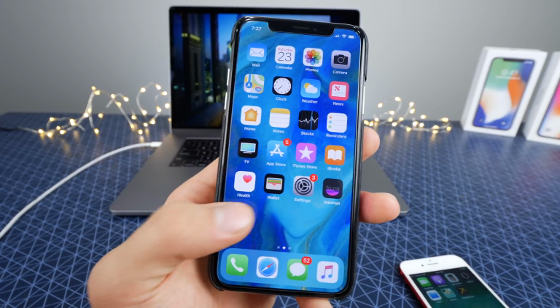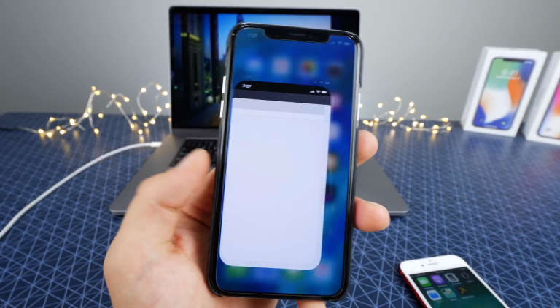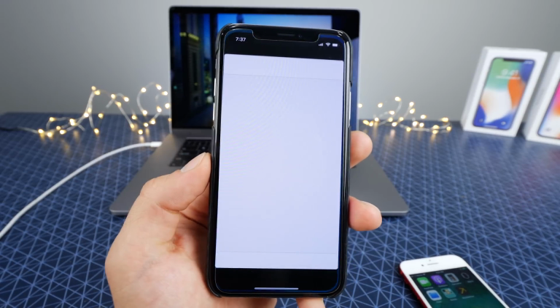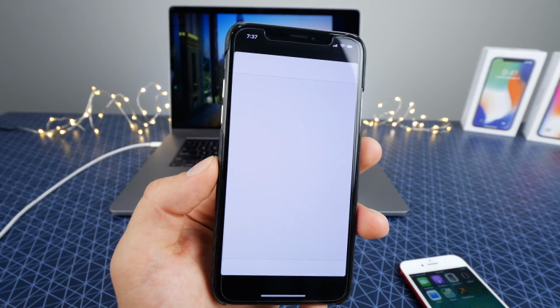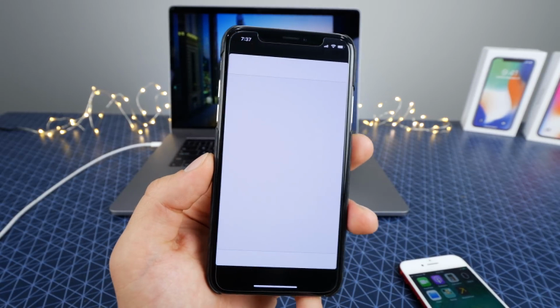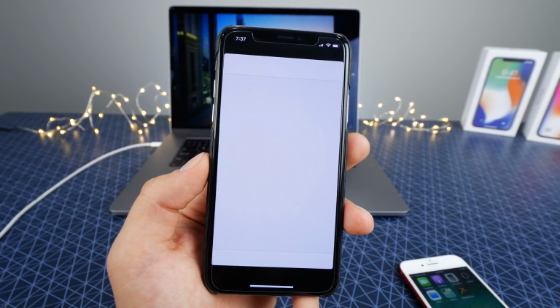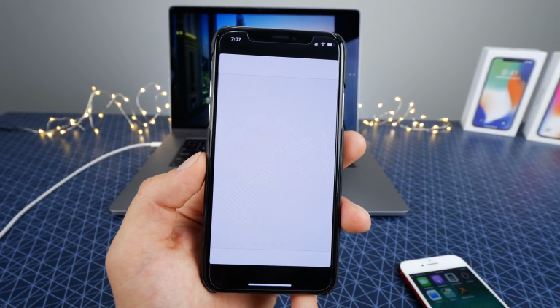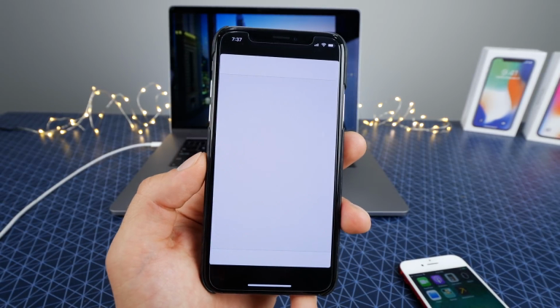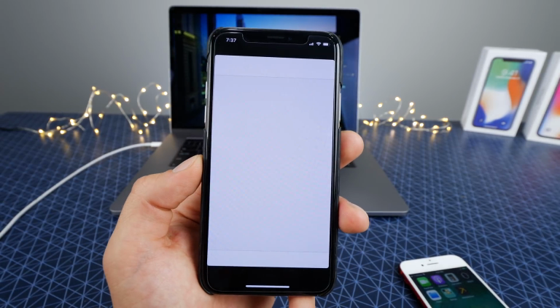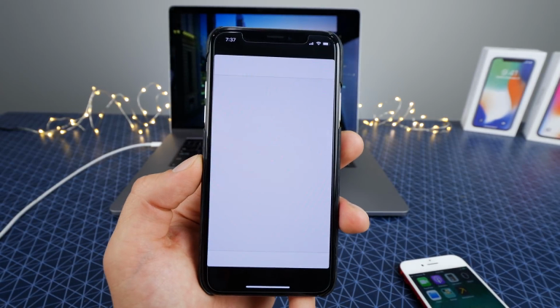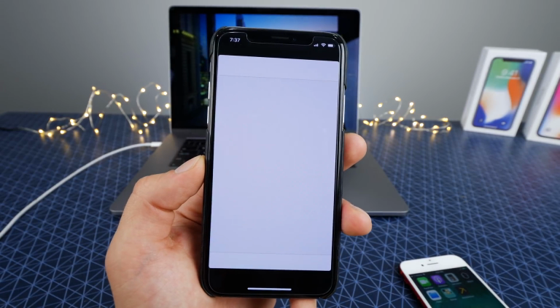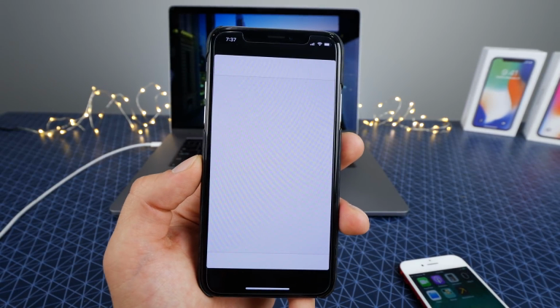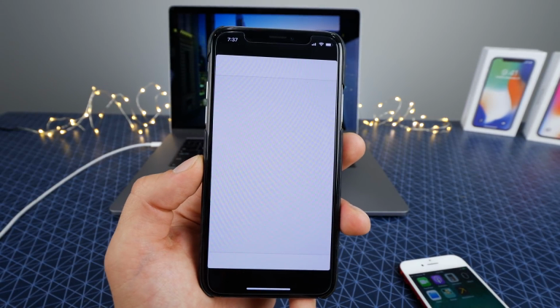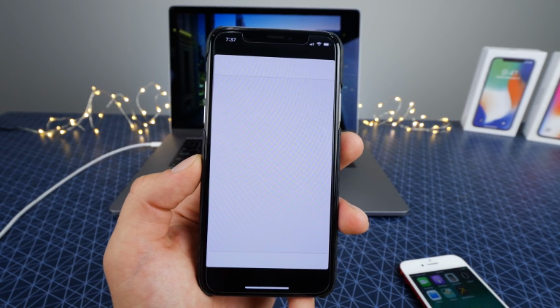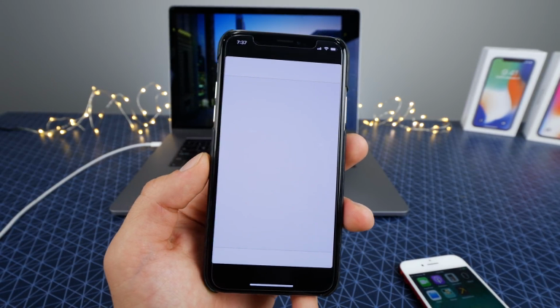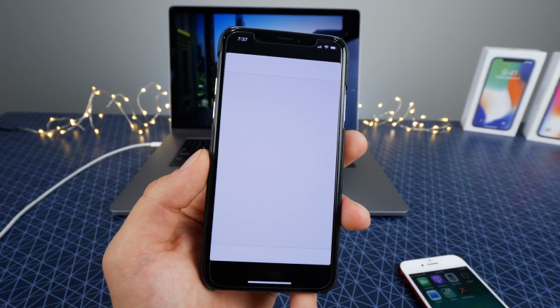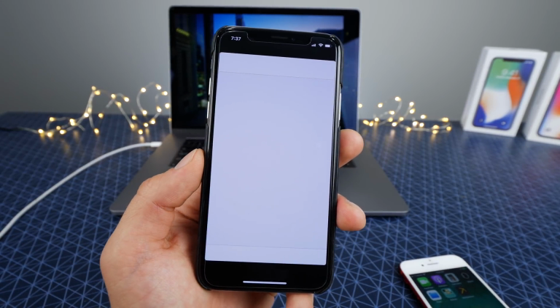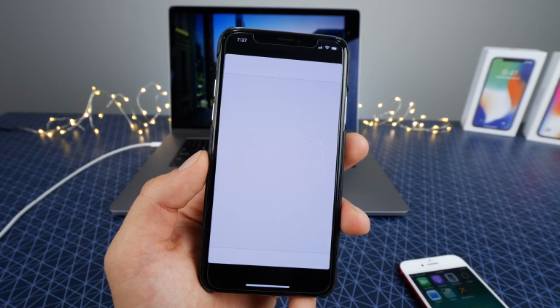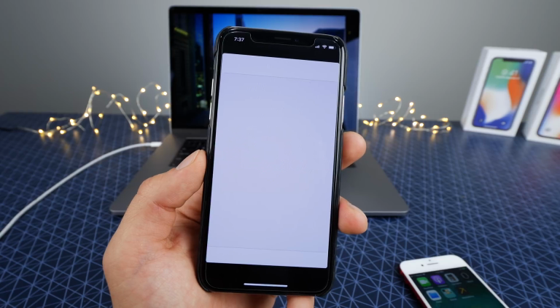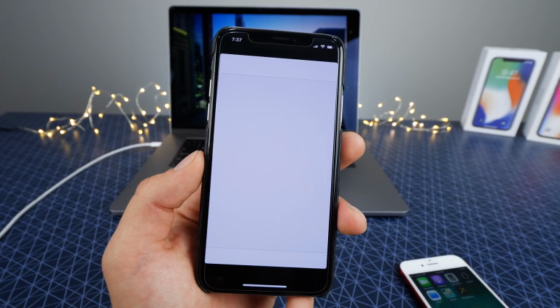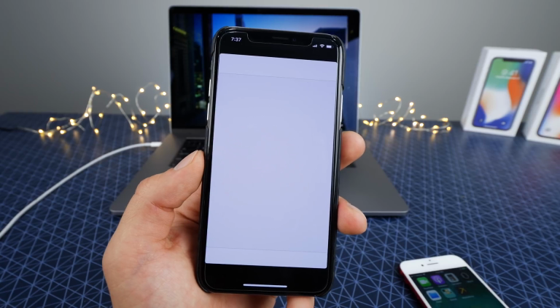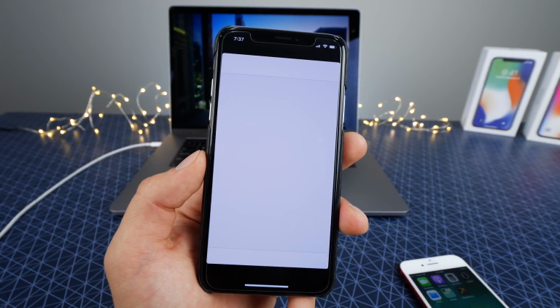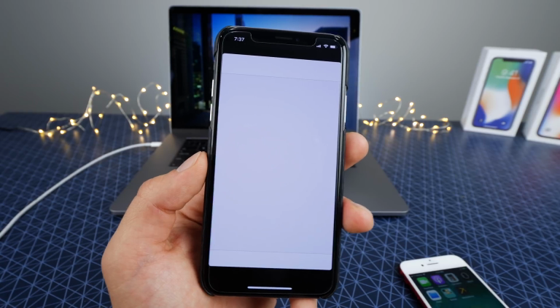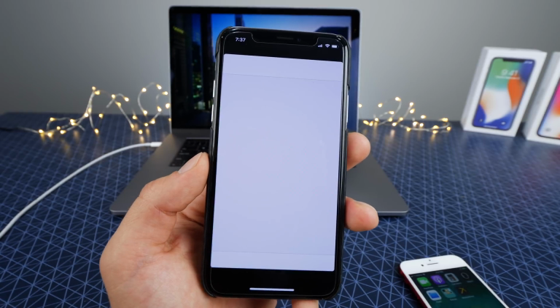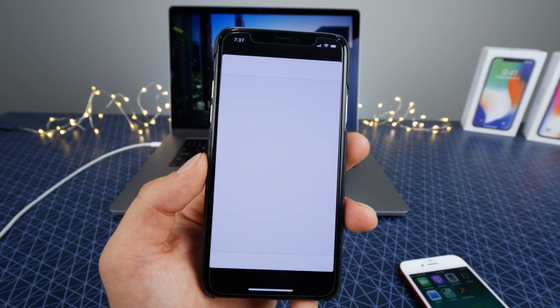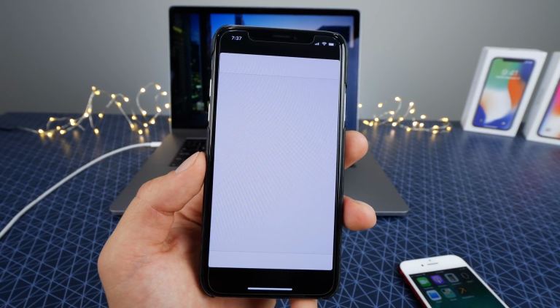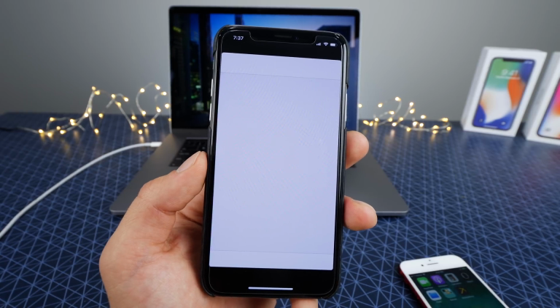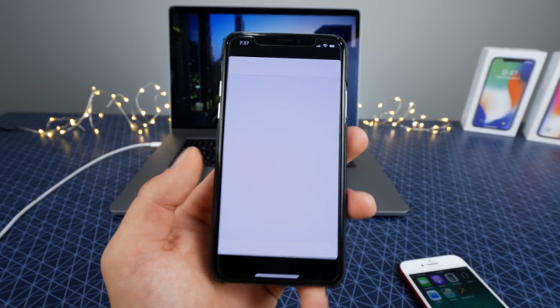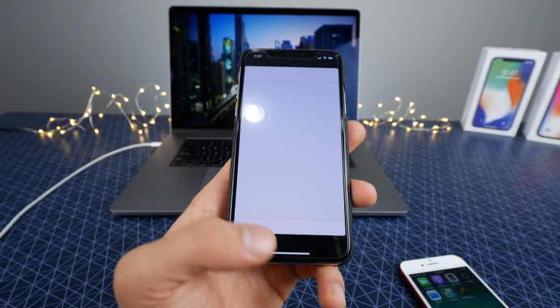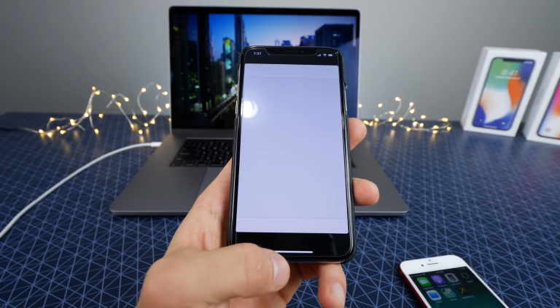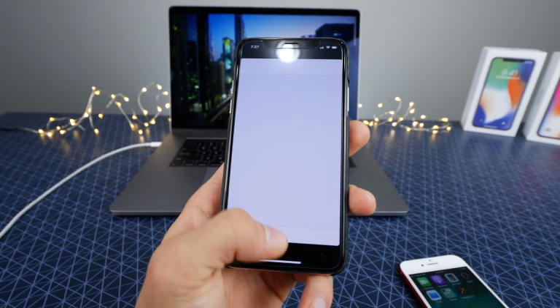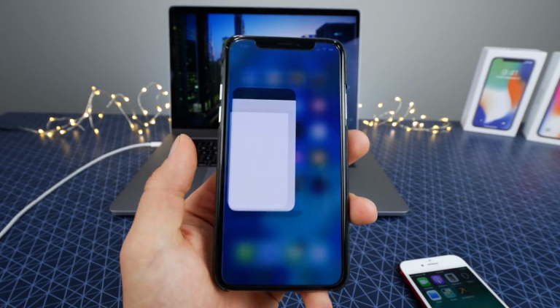It doesn't install Cydia. On my iPhone X, it does not work — it crashes. And that is because, again, this is only for developers. It's meant for research purposes.